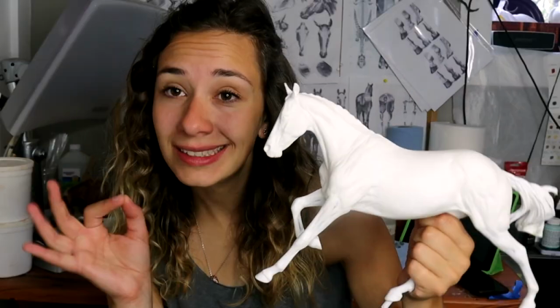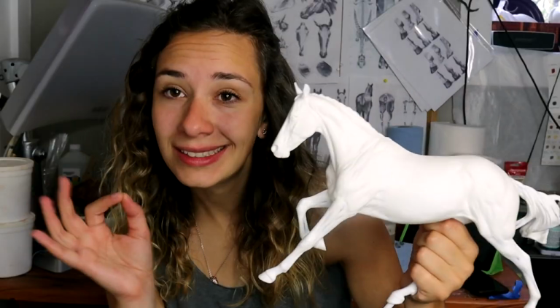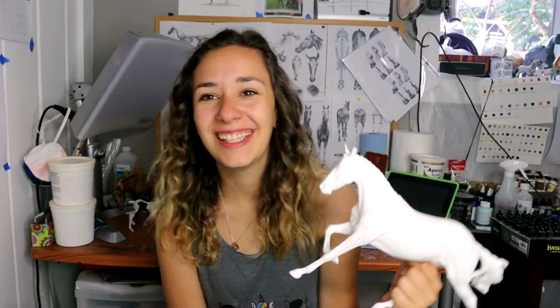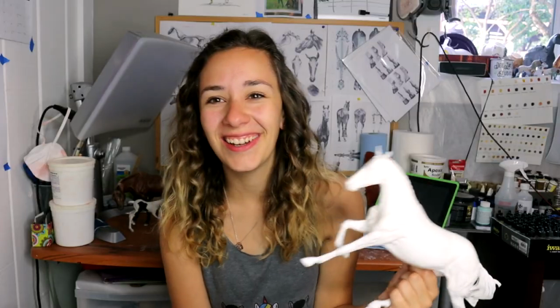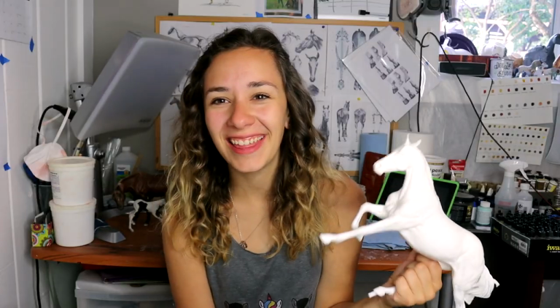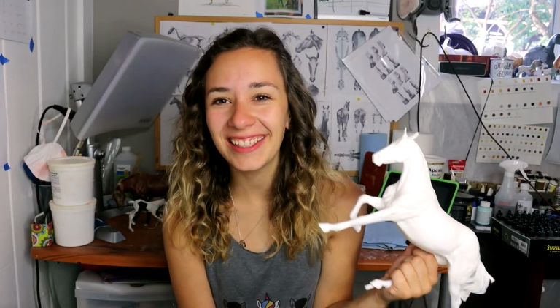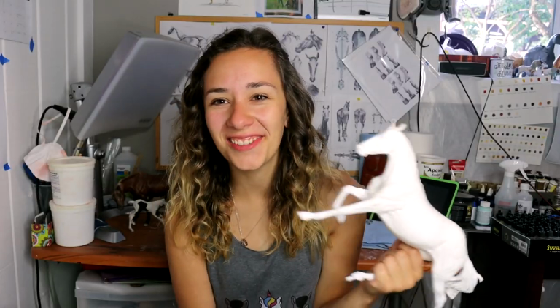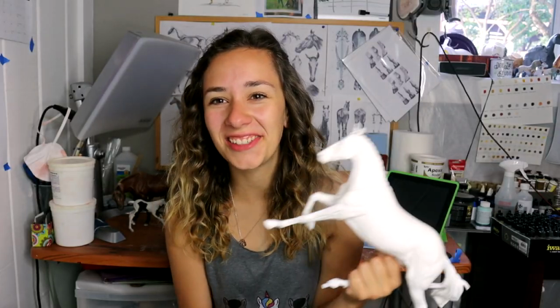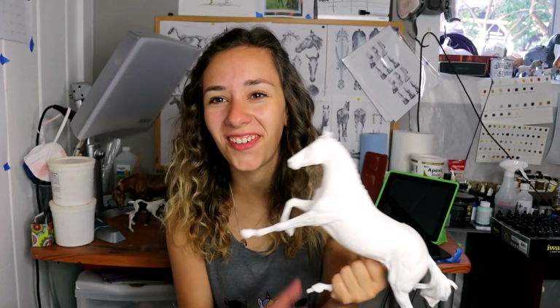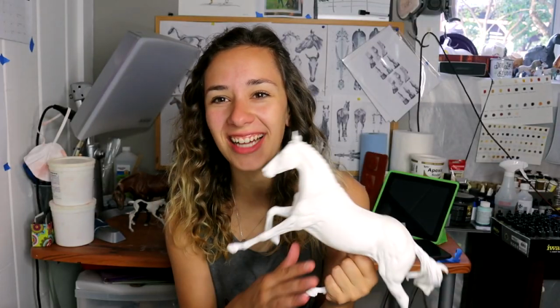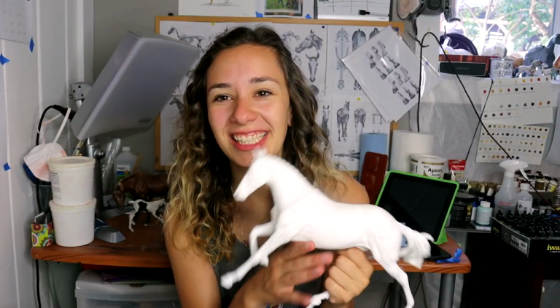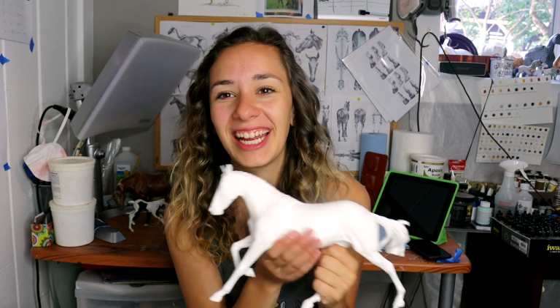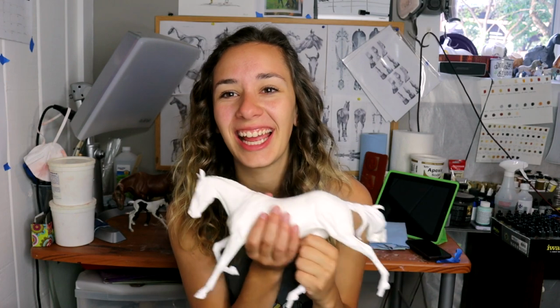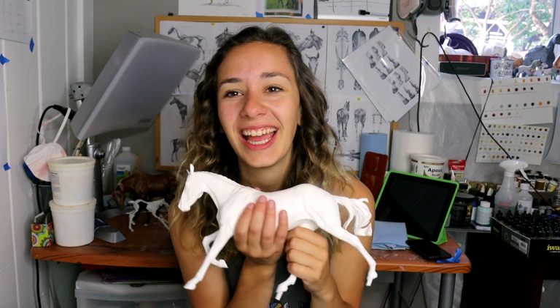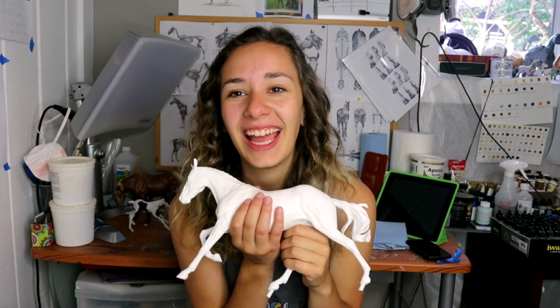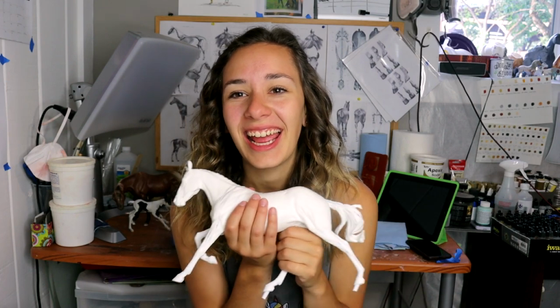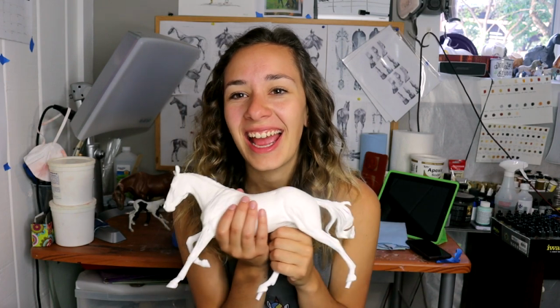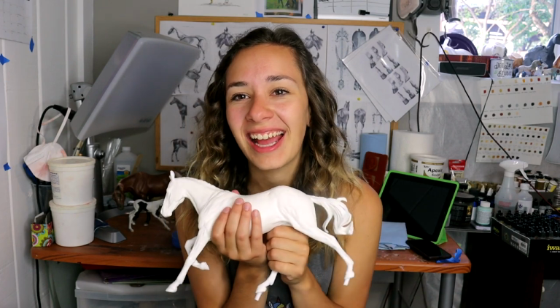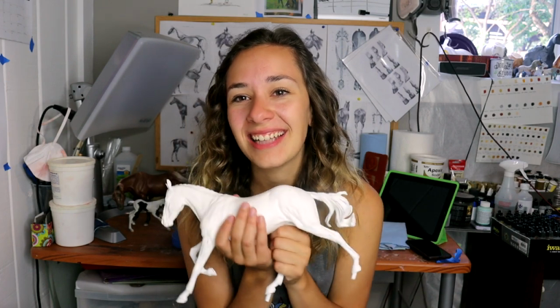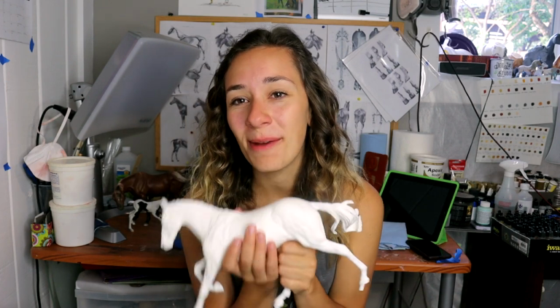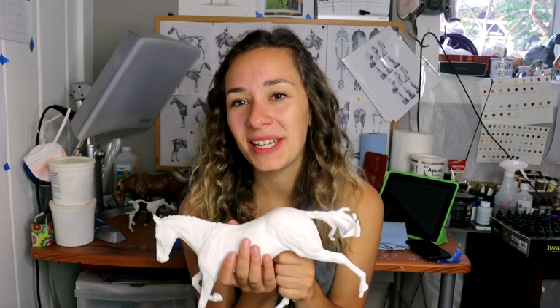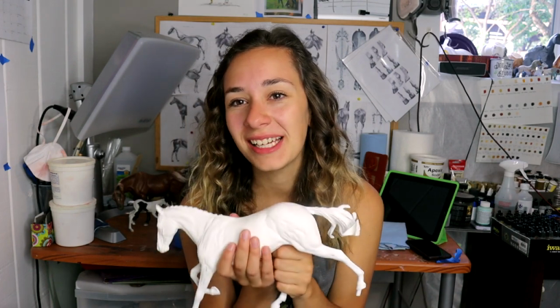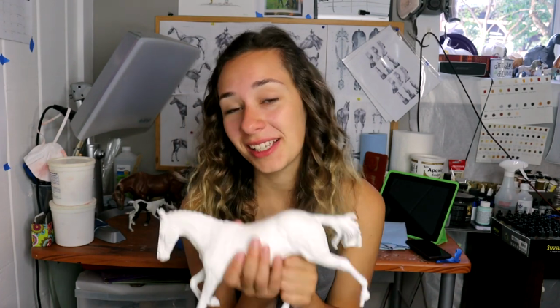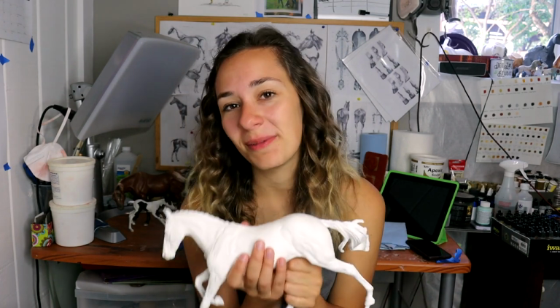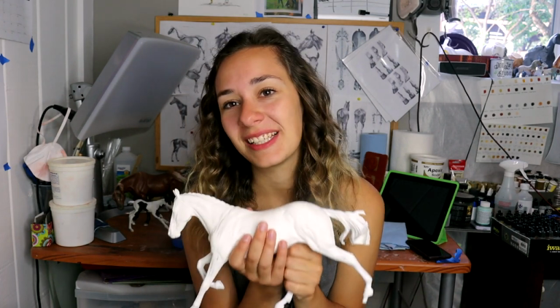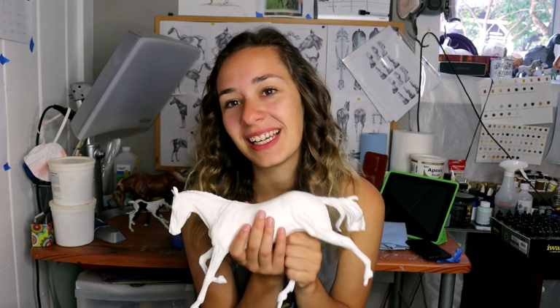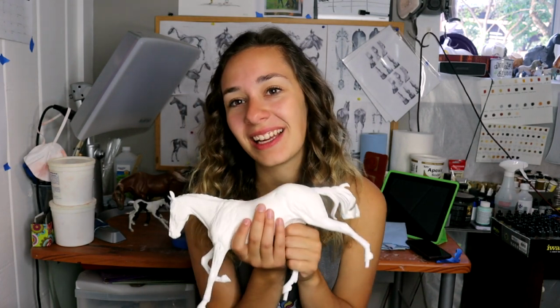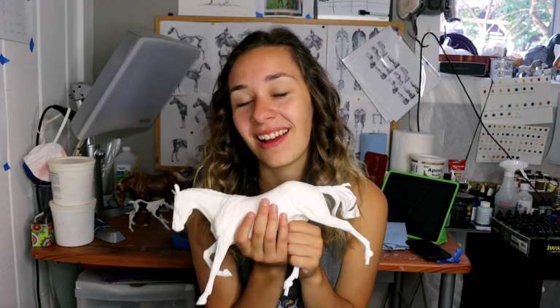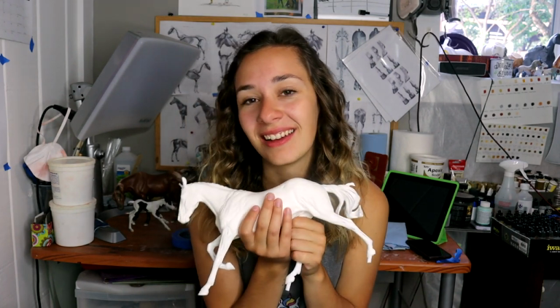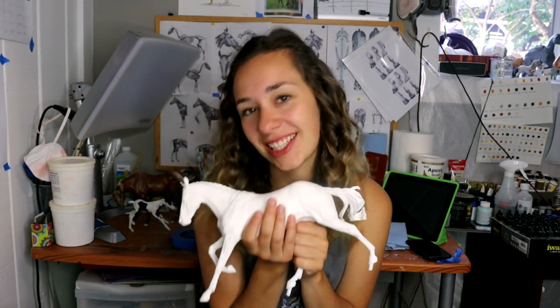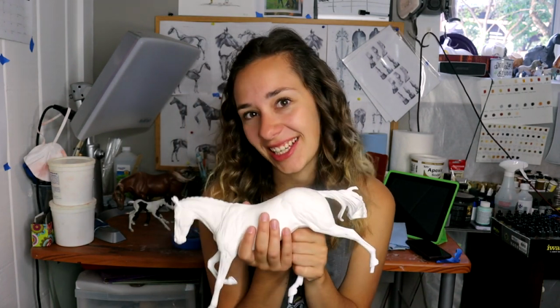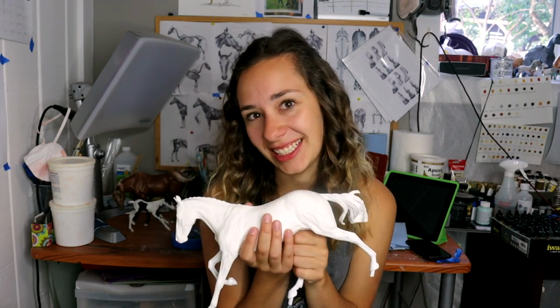Thank you so much for watching, and happy customizing and collecting.